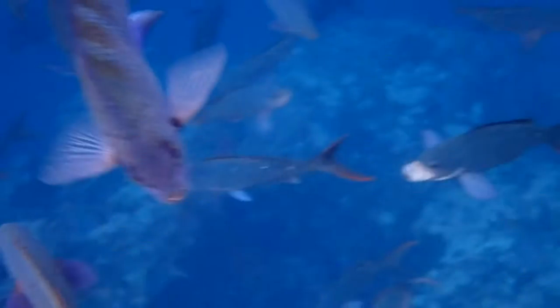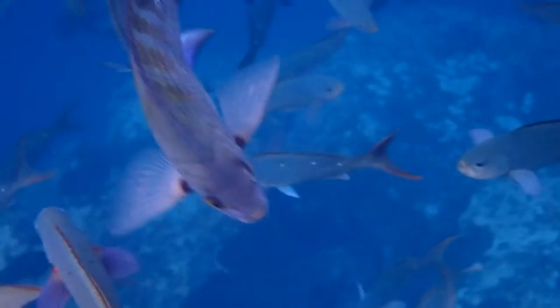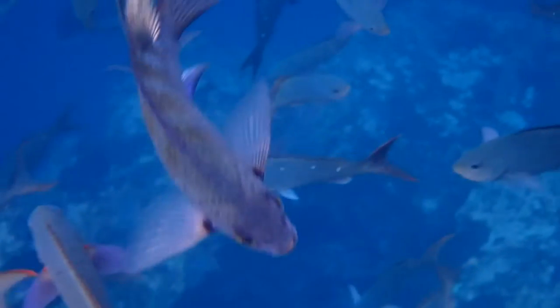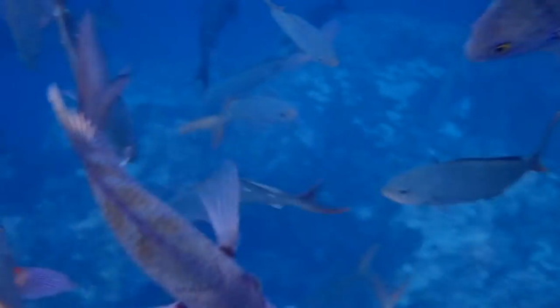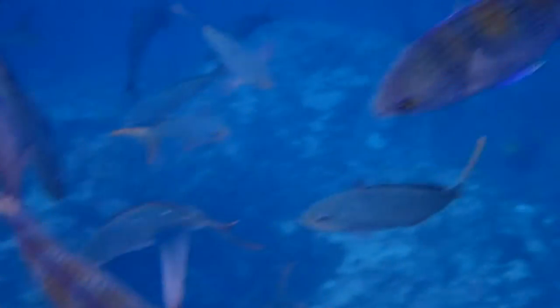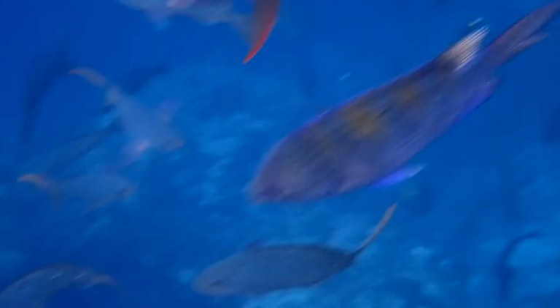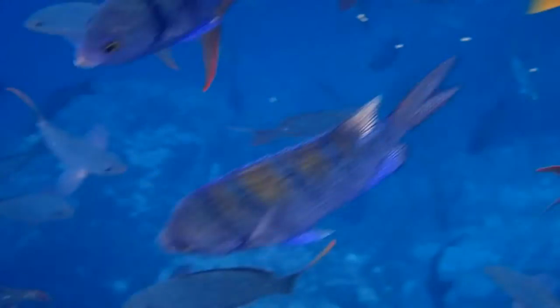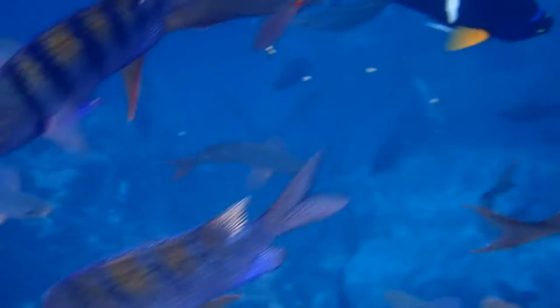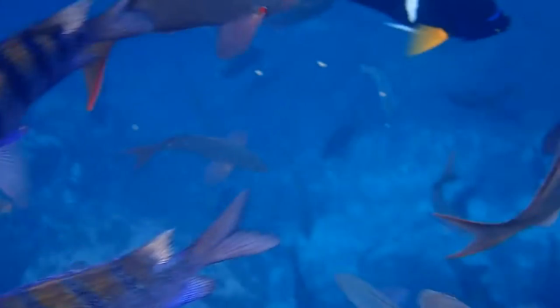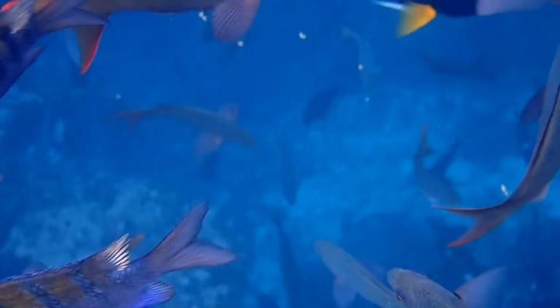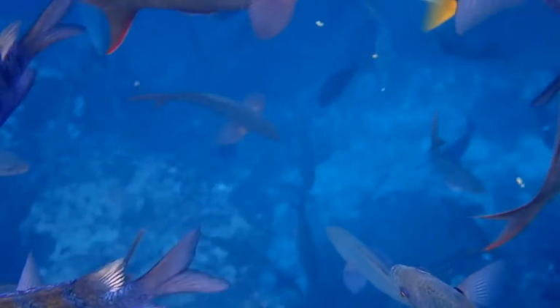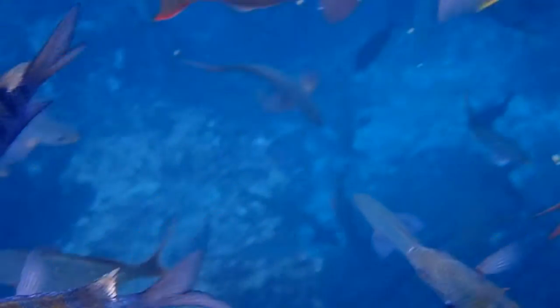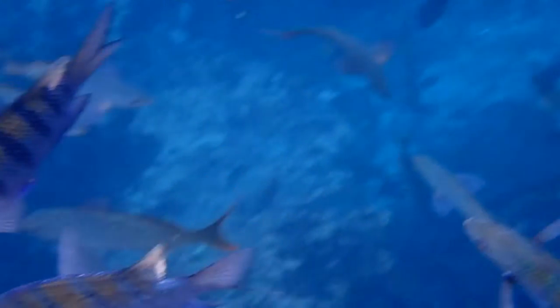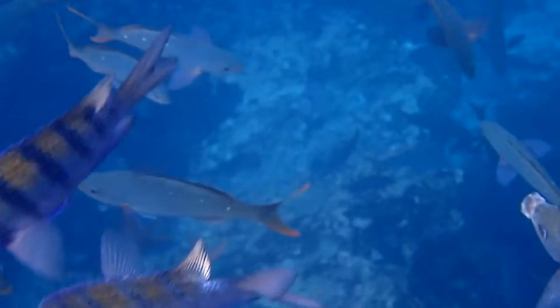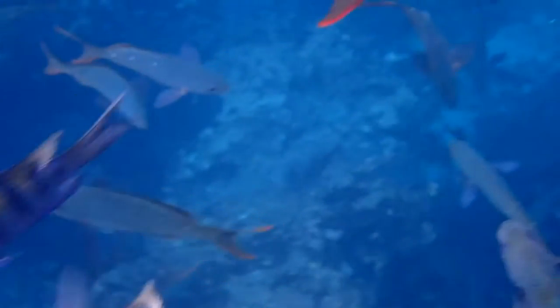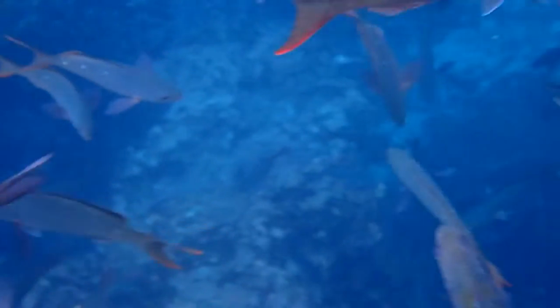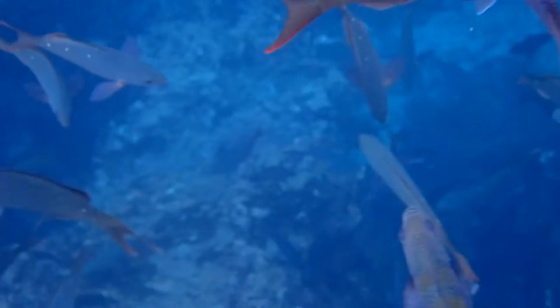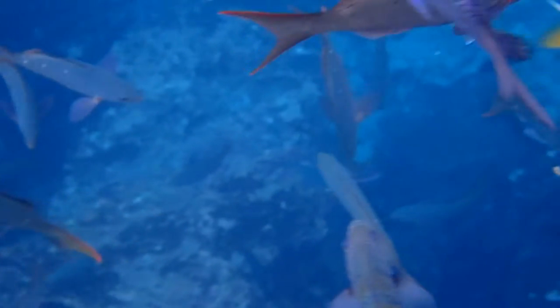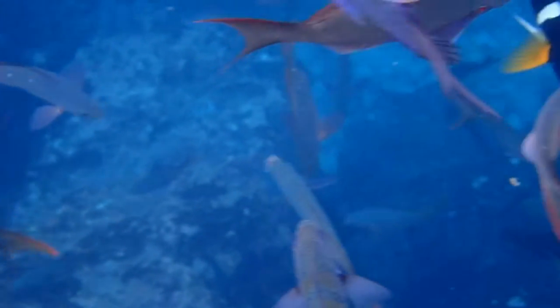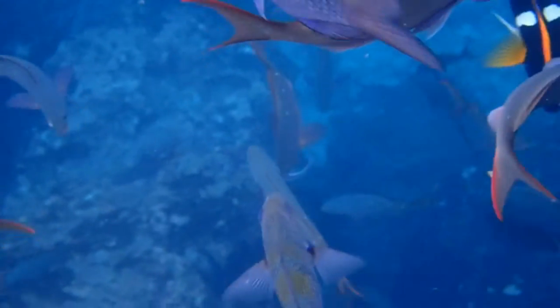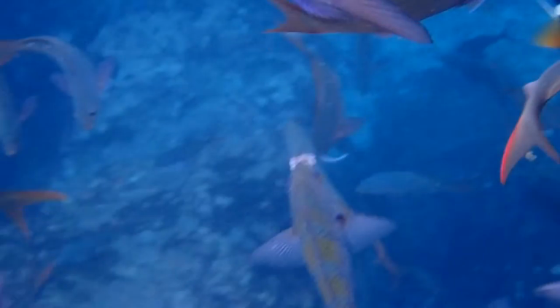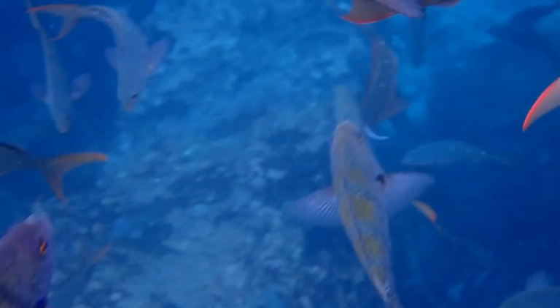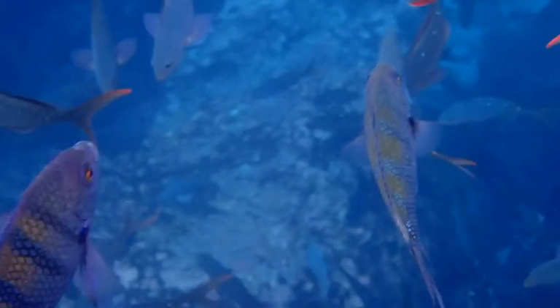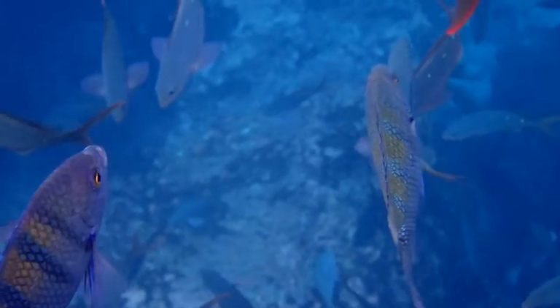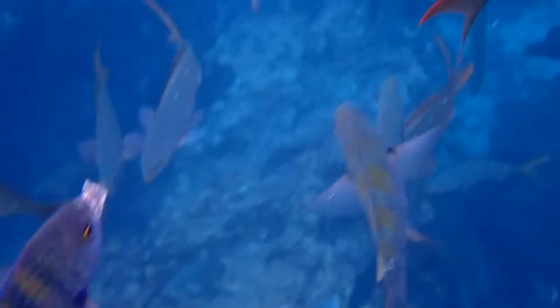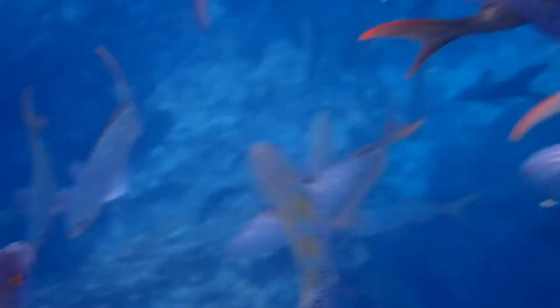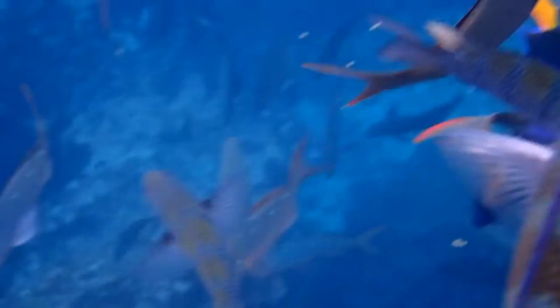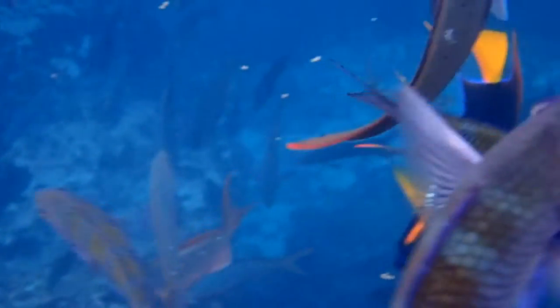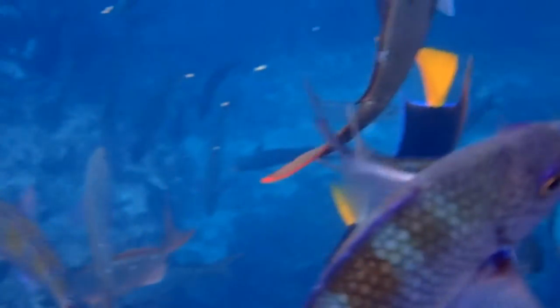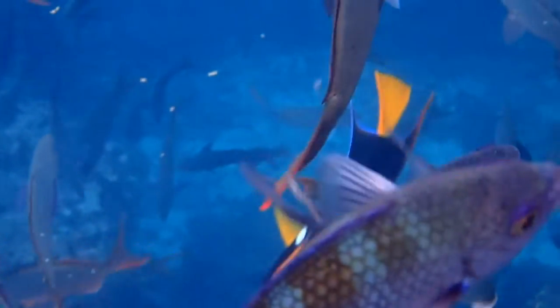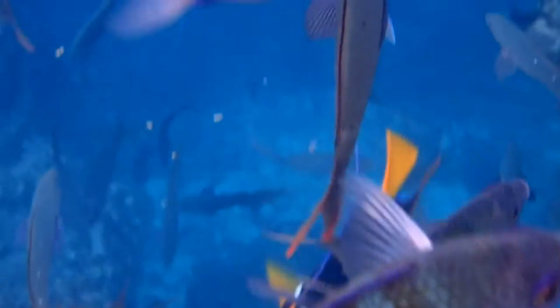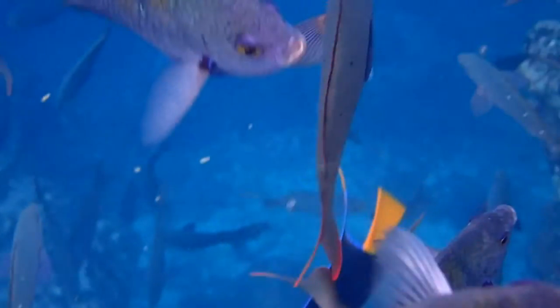Instead of snorkeling from the beach, we jumped in the water from a zodiac and just floated with the current.